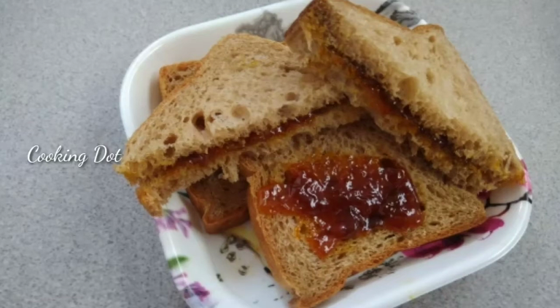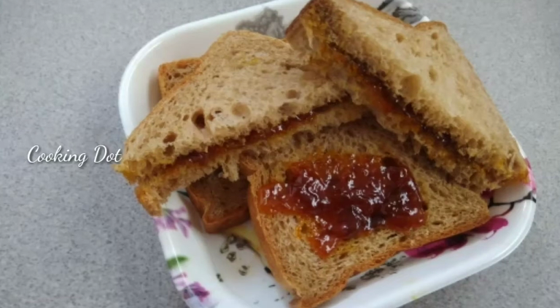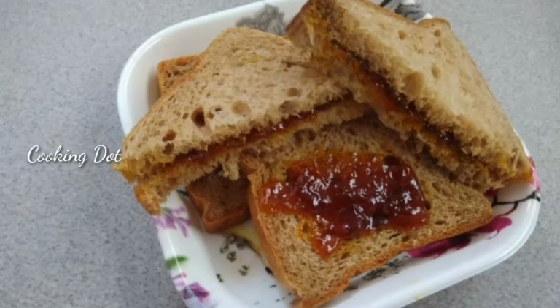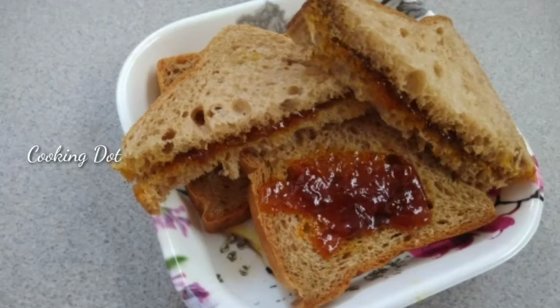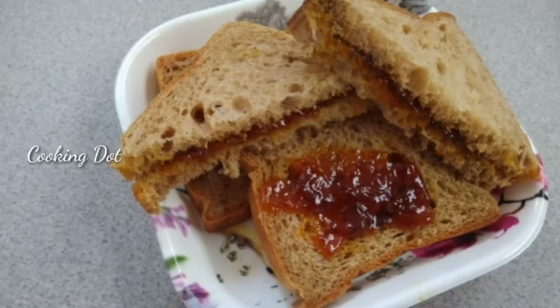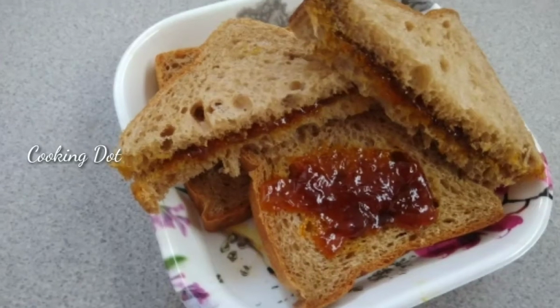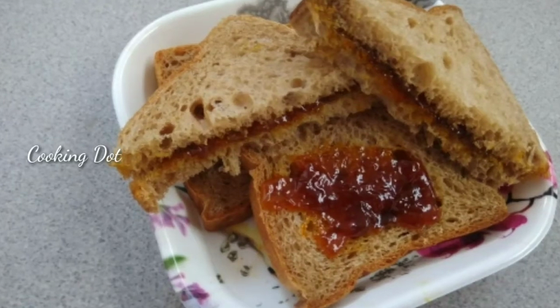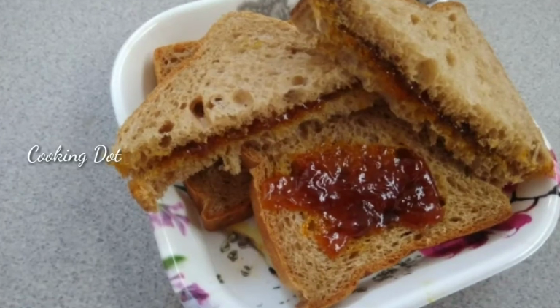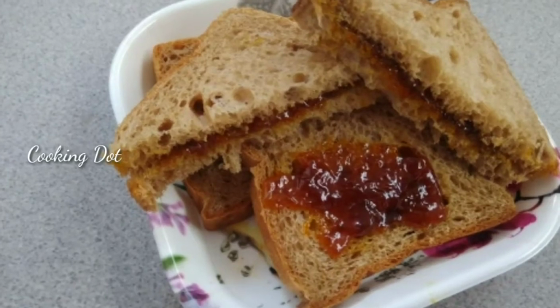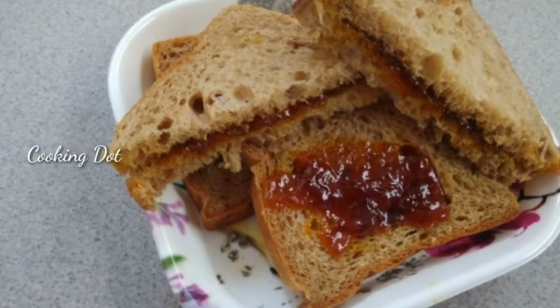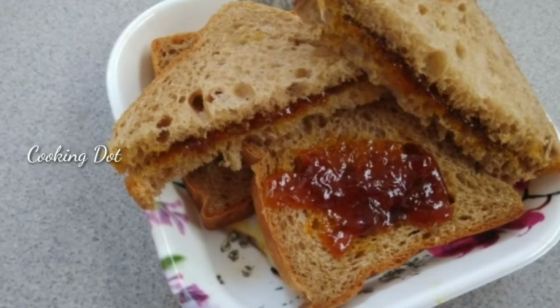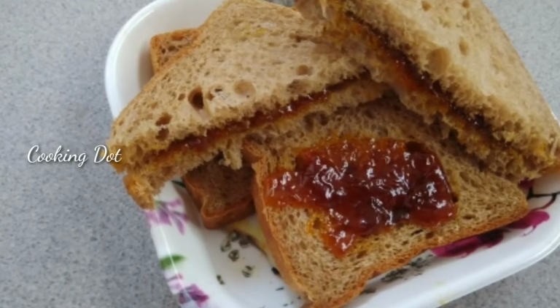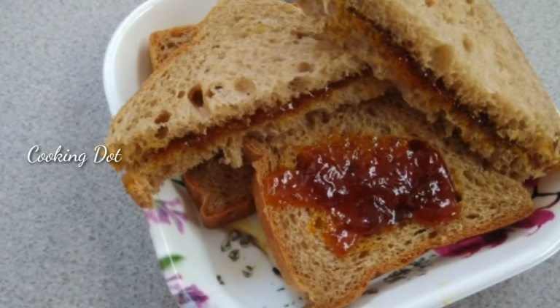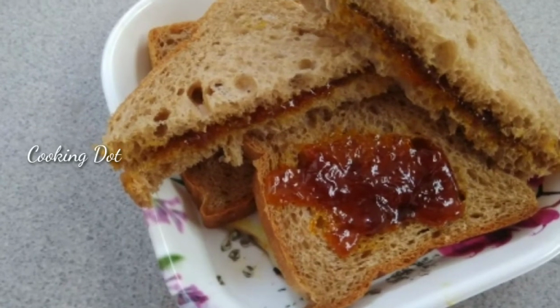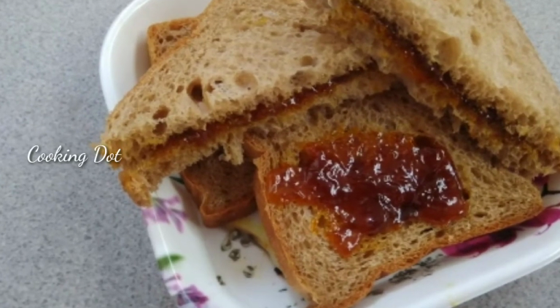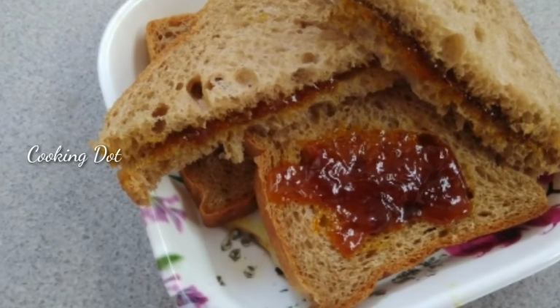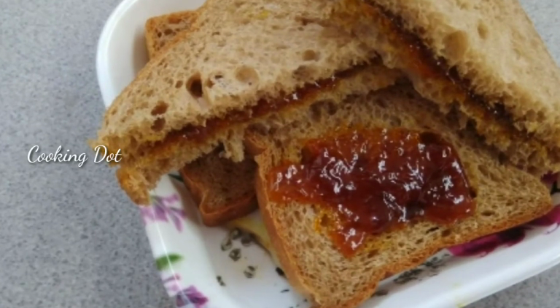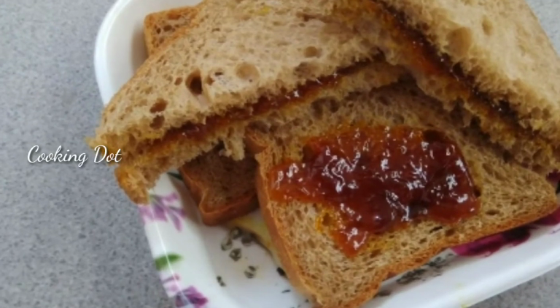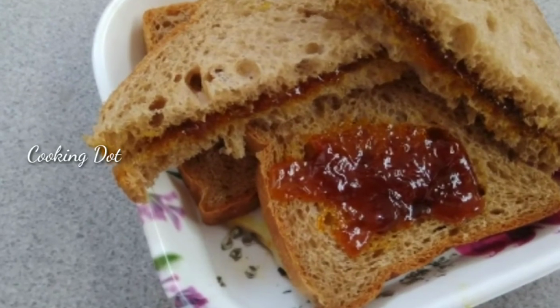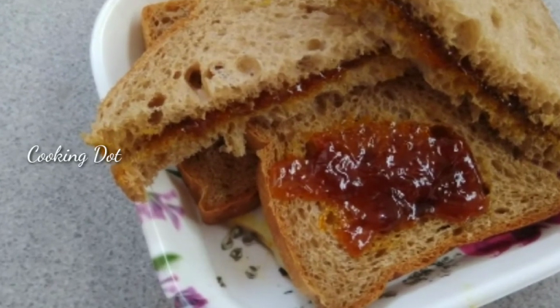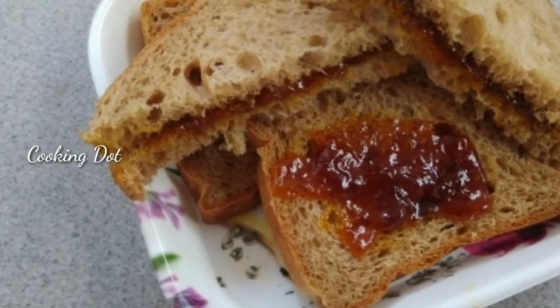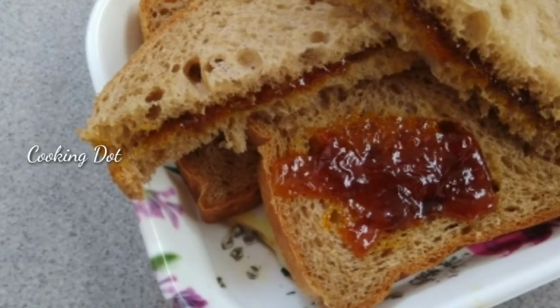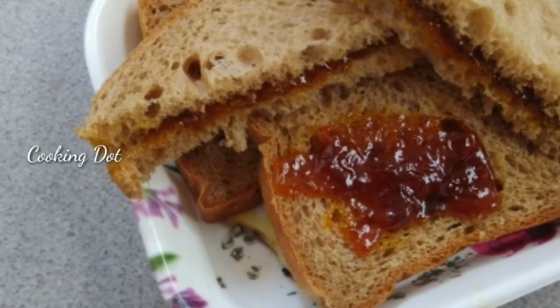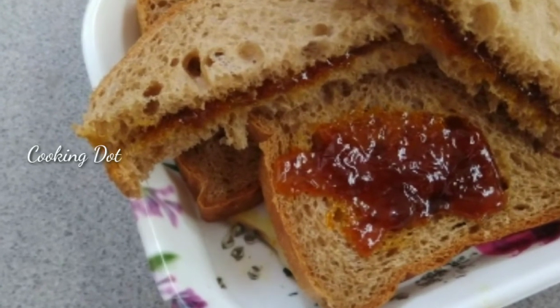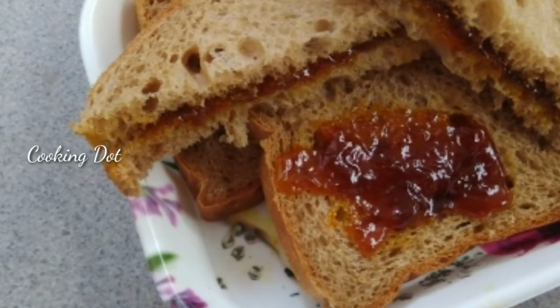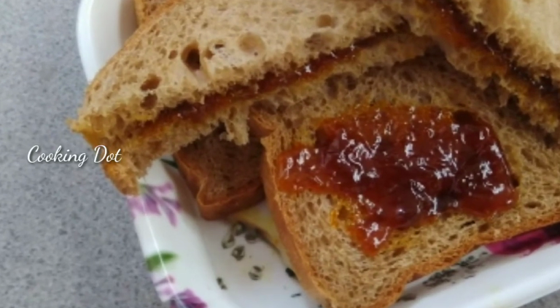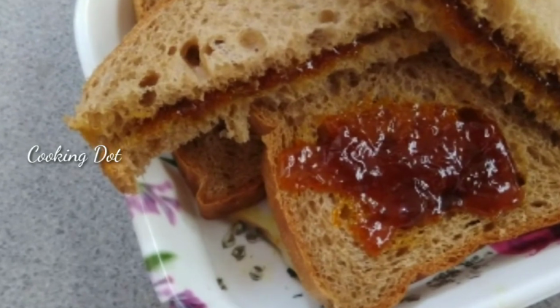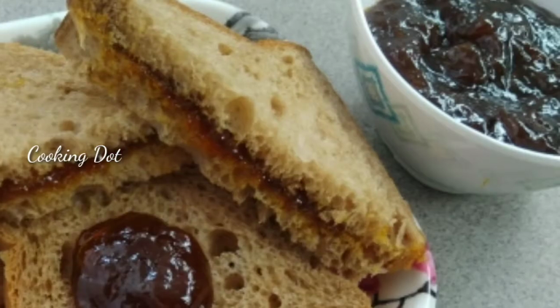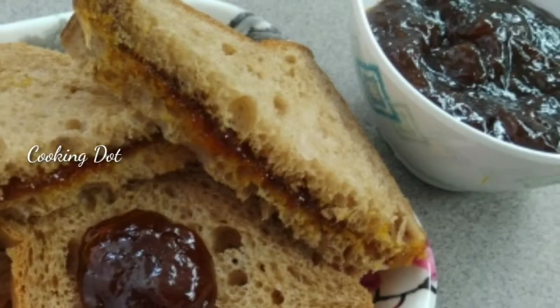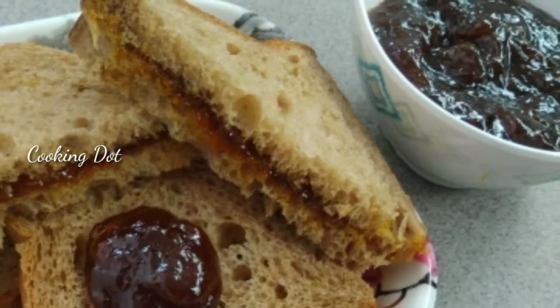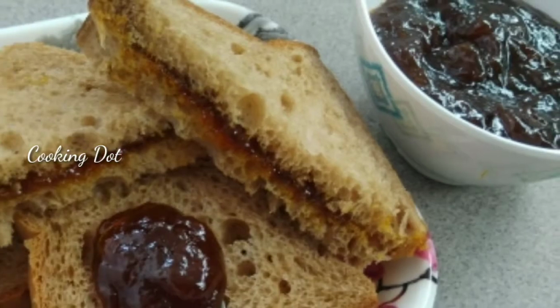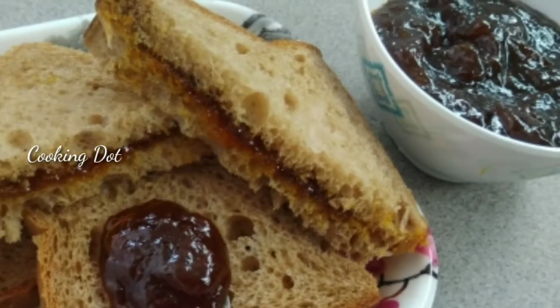Hi friends, here is our mango recipe for our cooking channel. Let's see how it's made — mango jam.